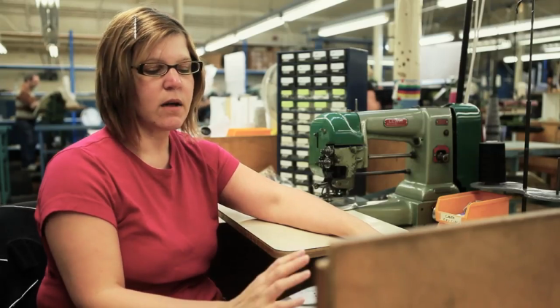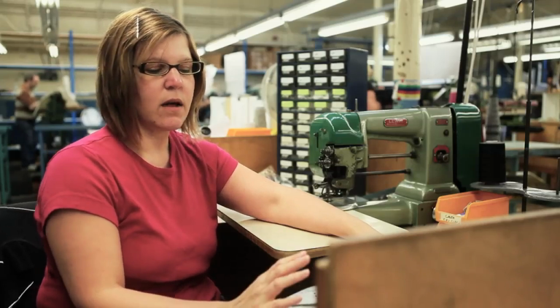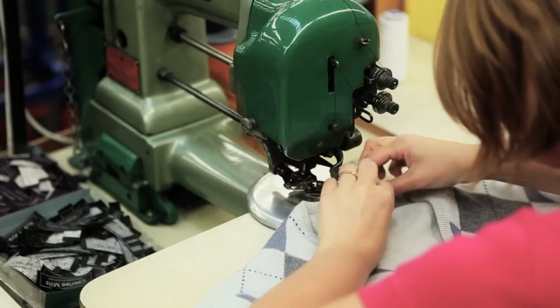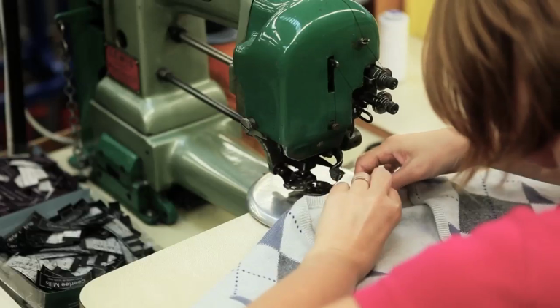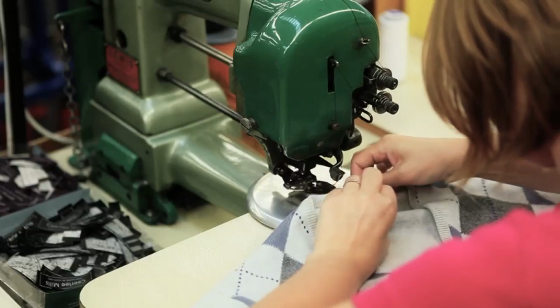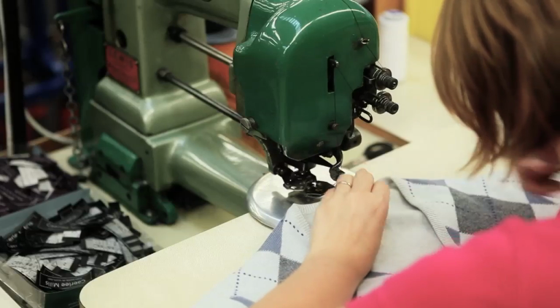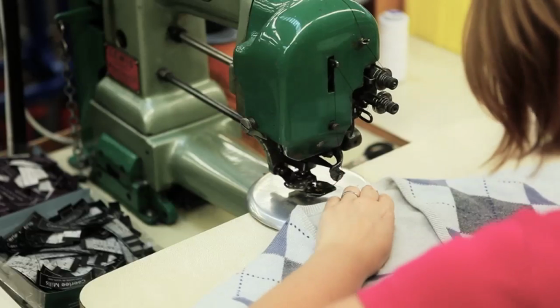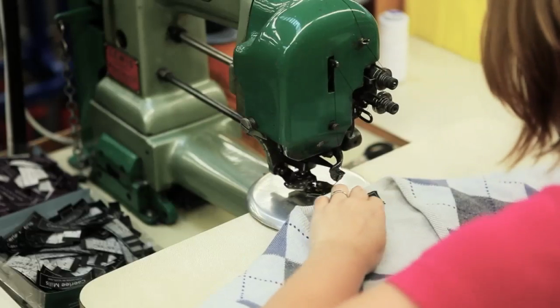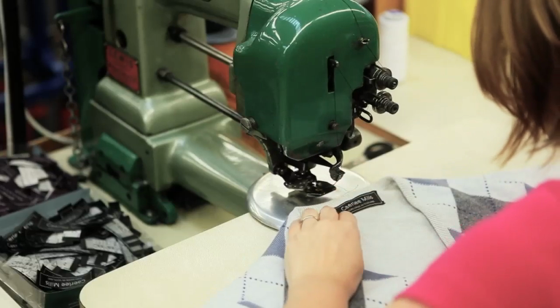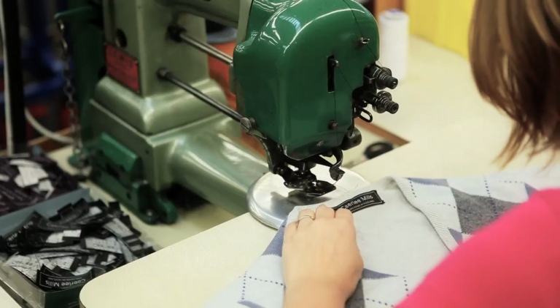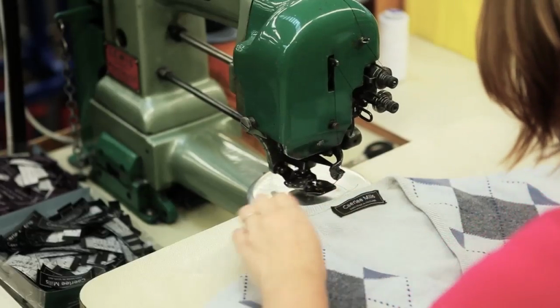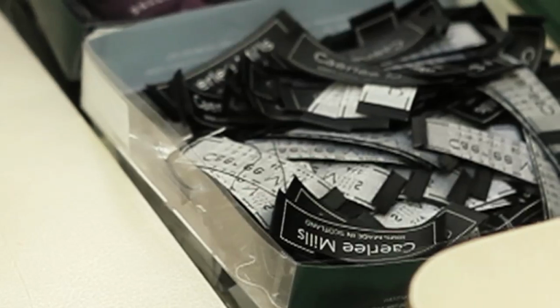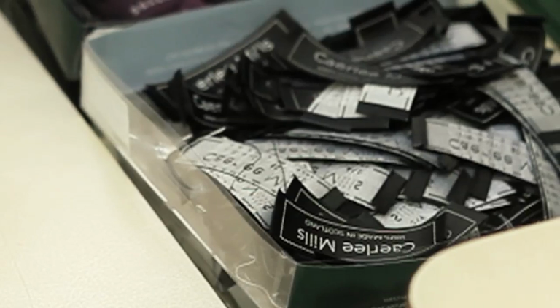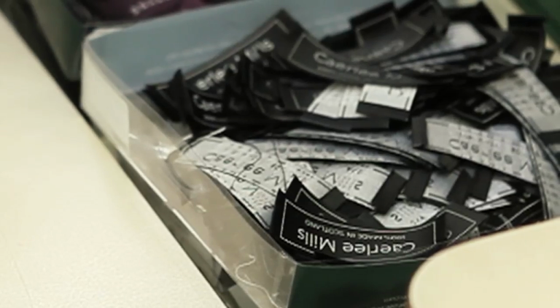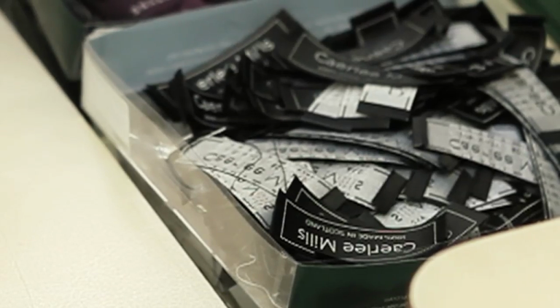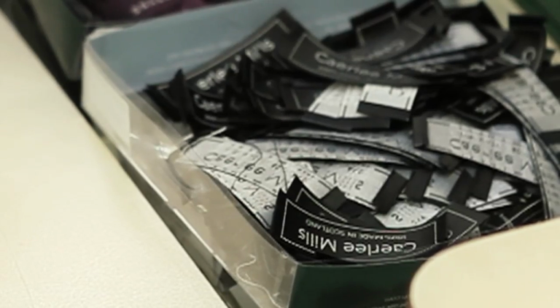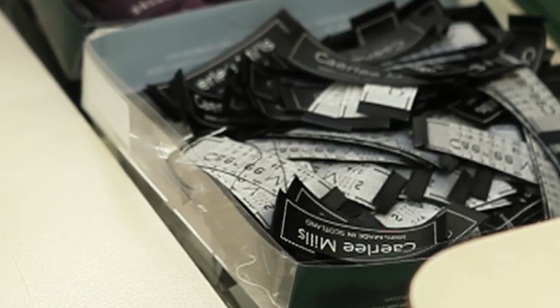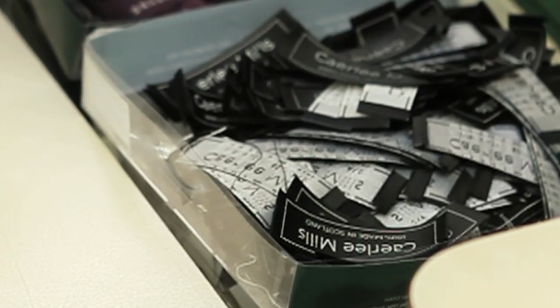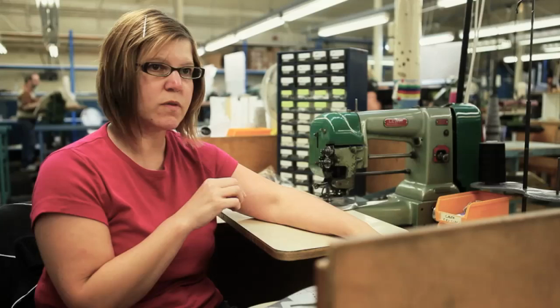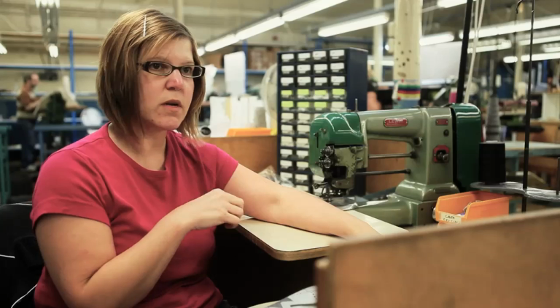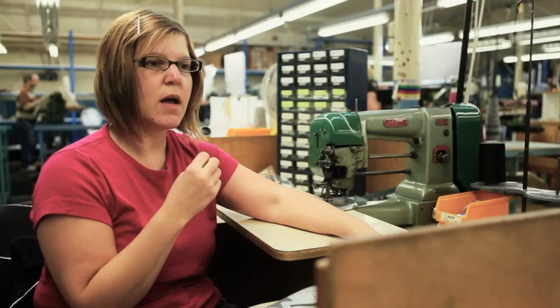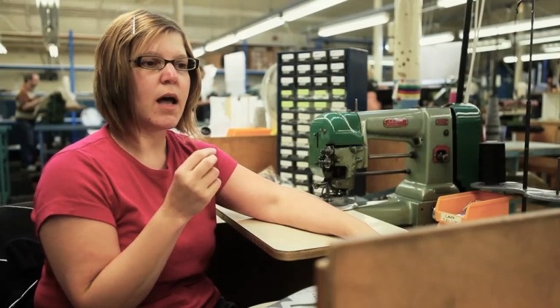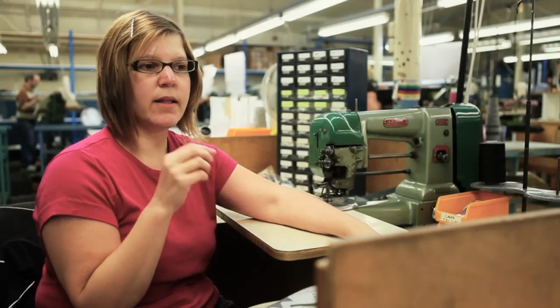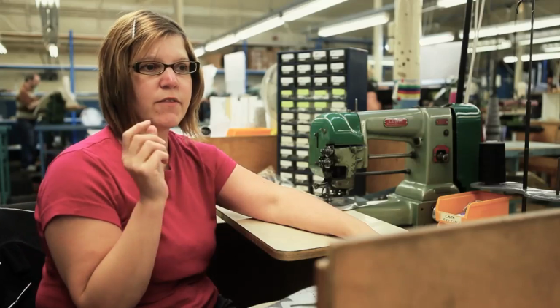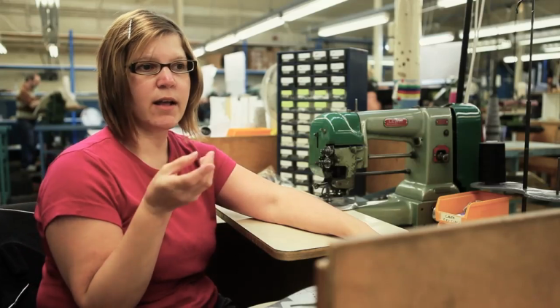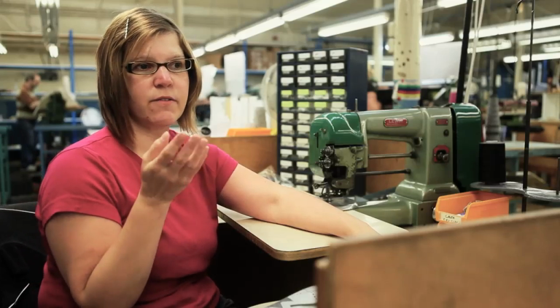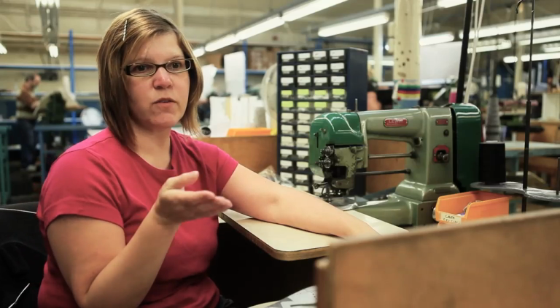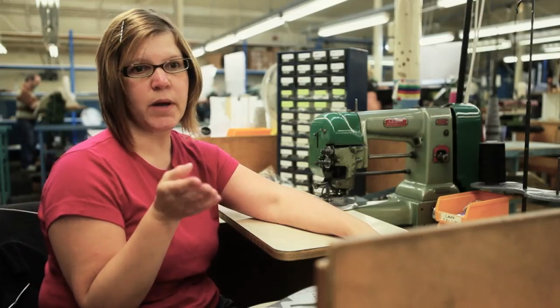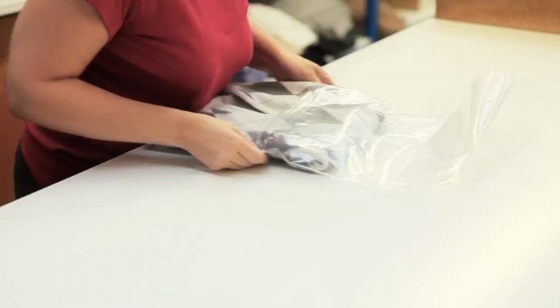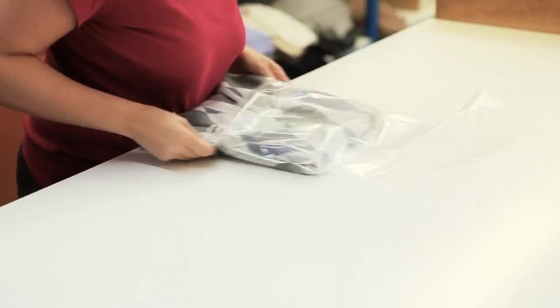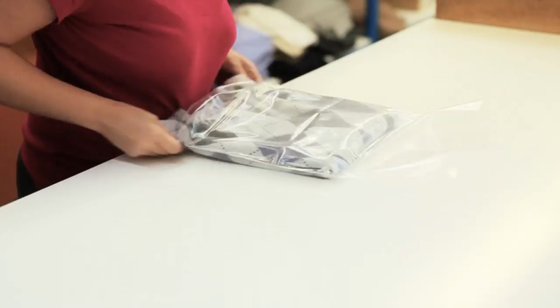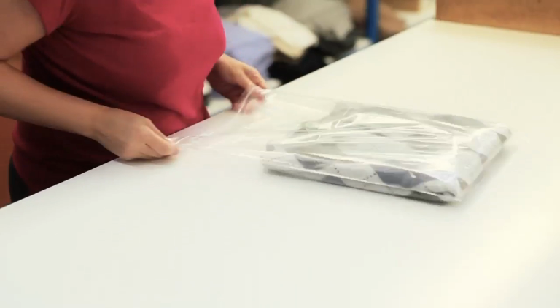And then I'm tabbing it — putting the neck labels on, the sizes, the wash care labels. And then after that, the final bit is the bagging. So this is my favourite.